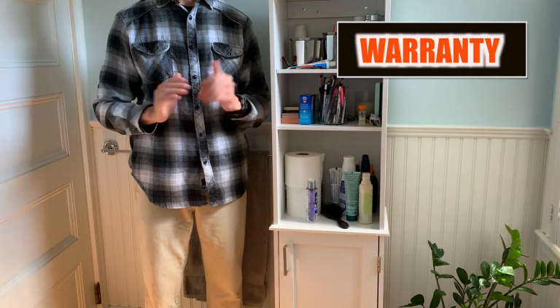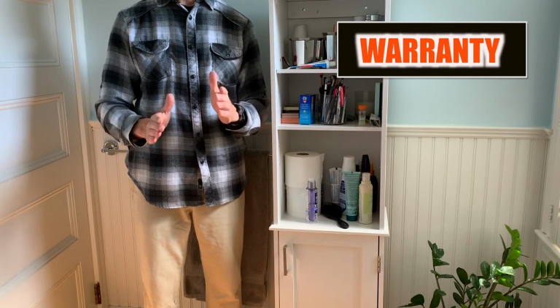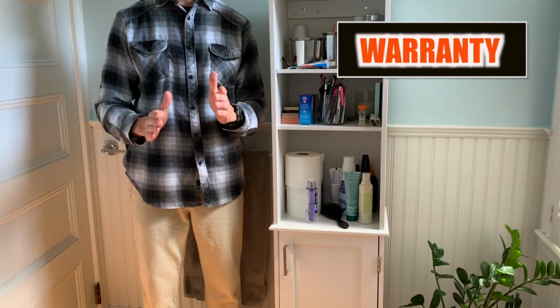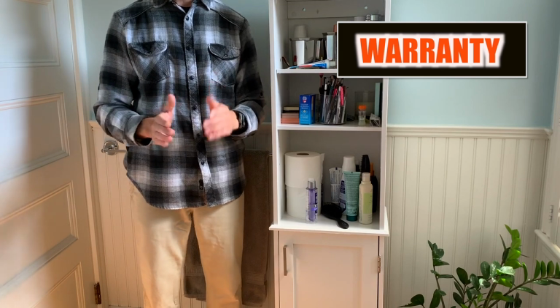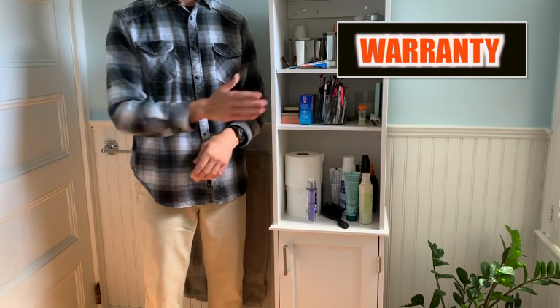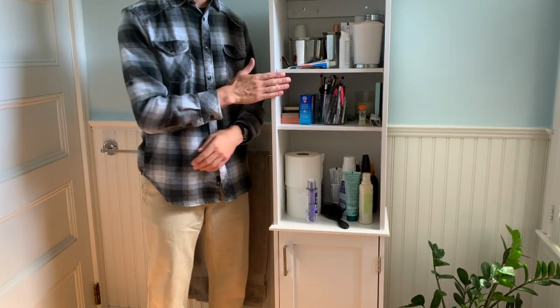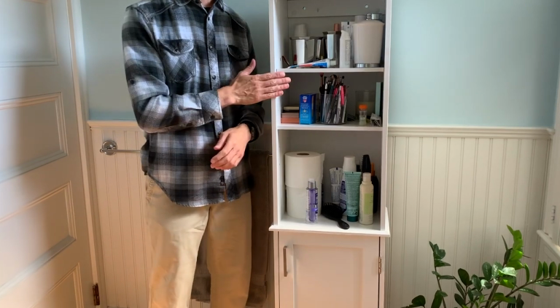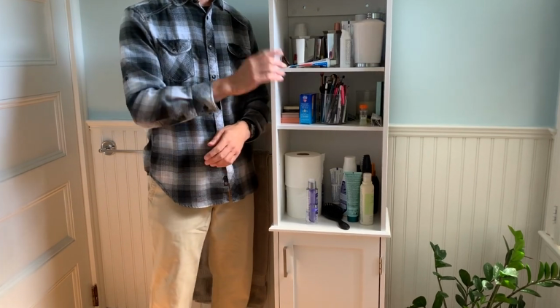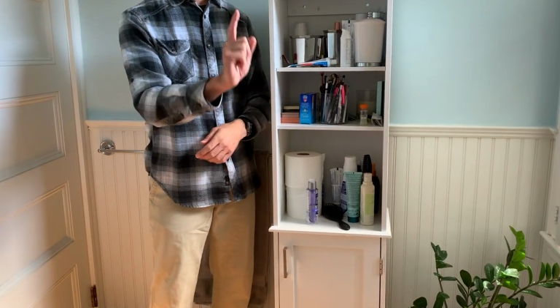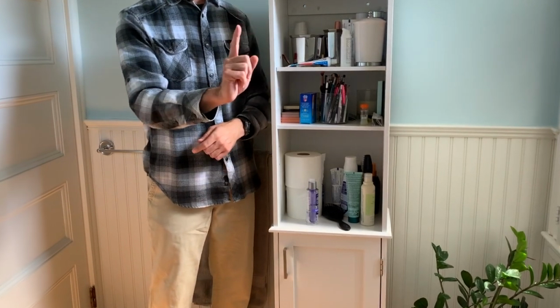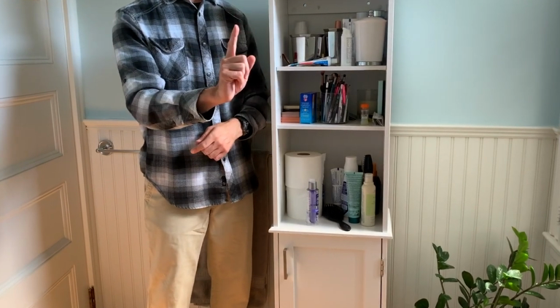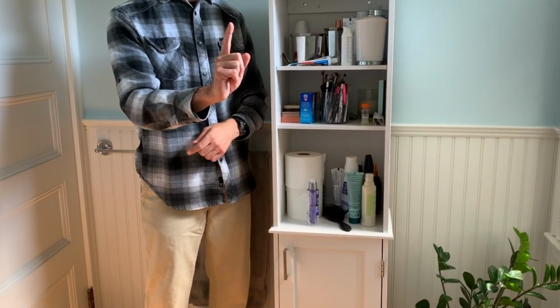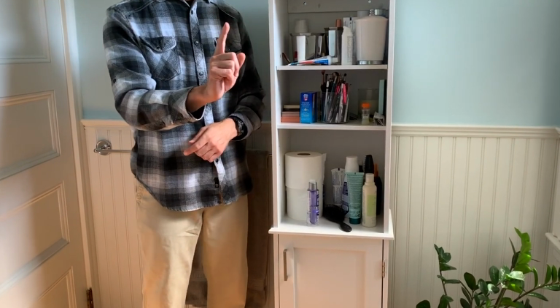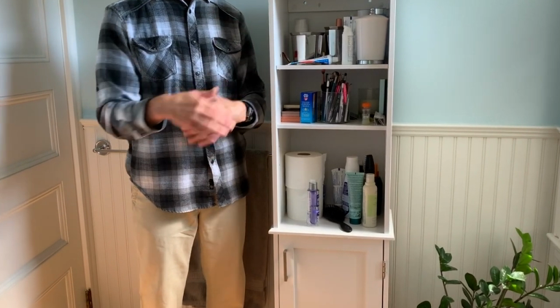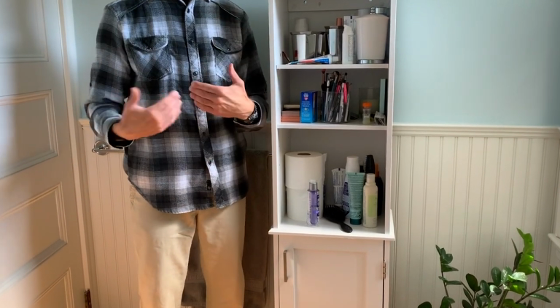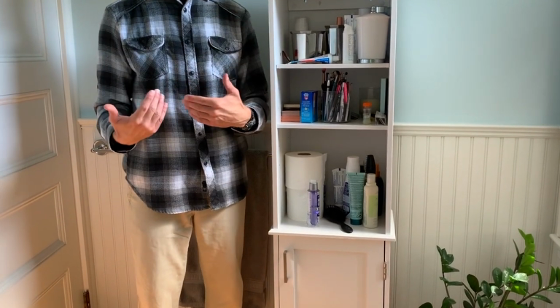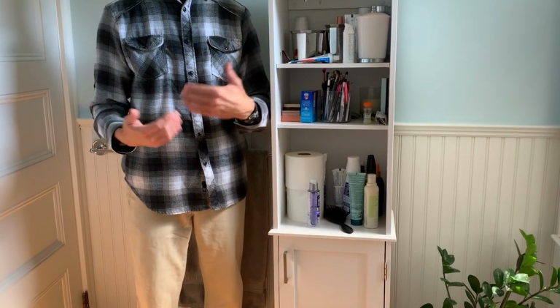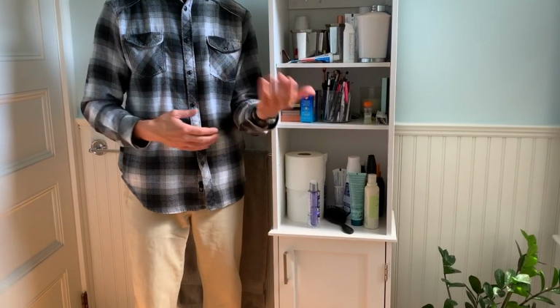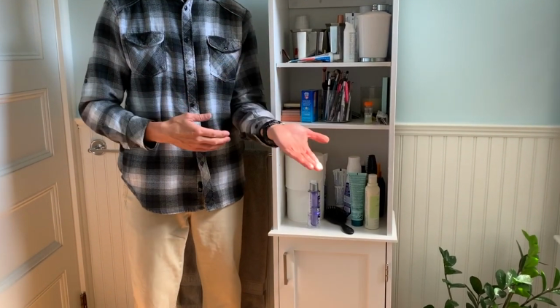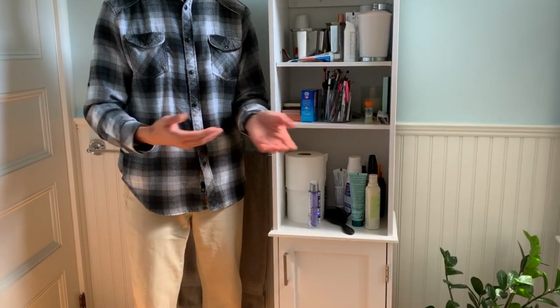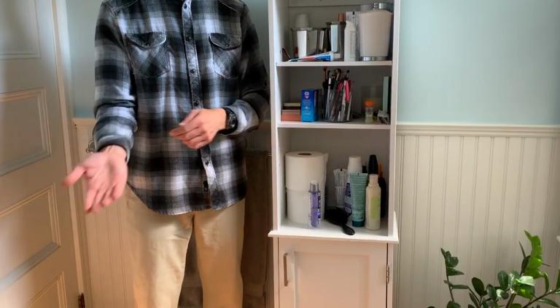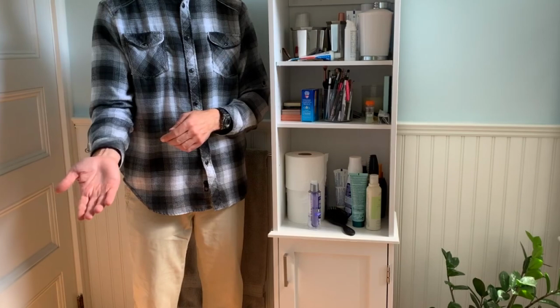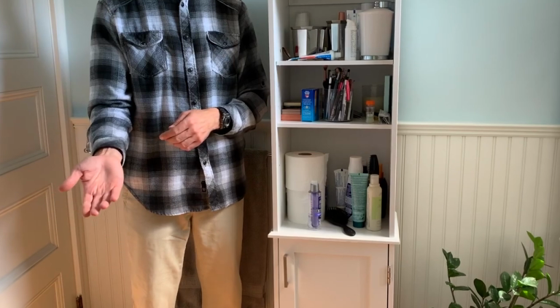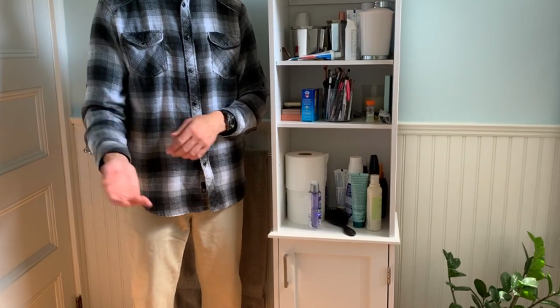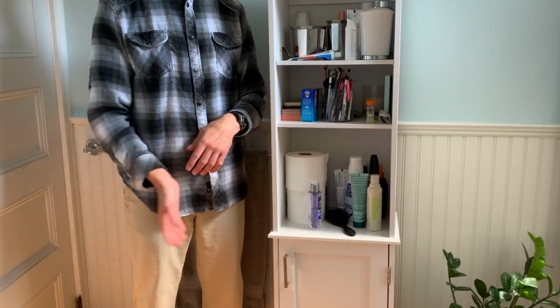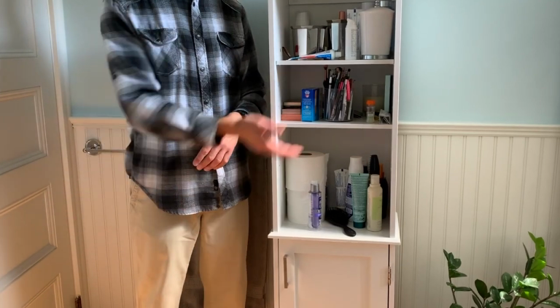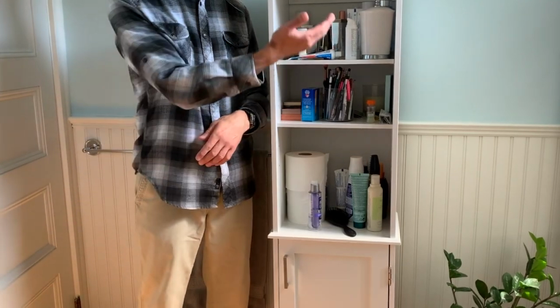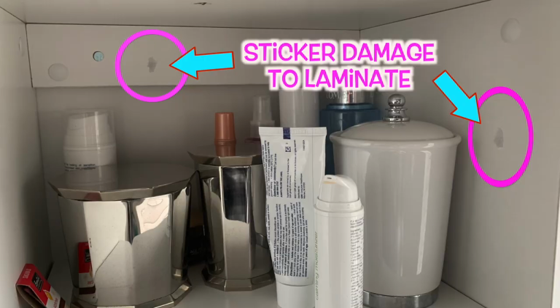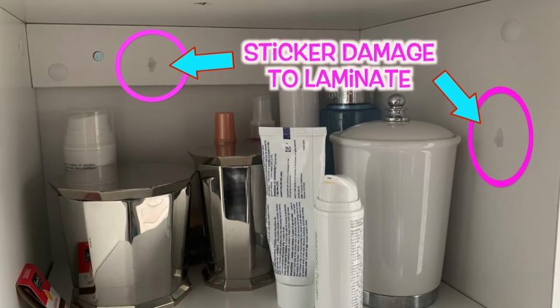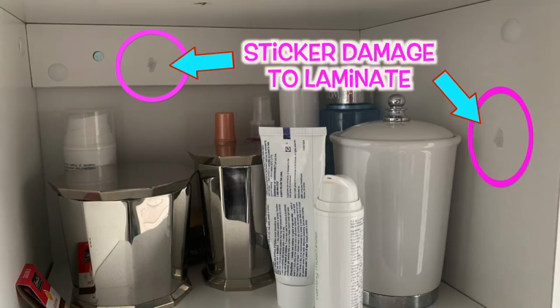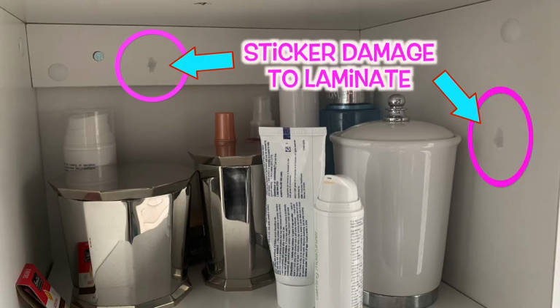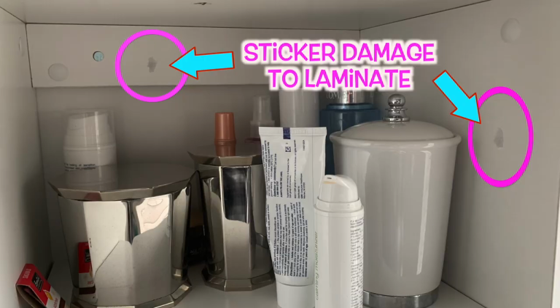Regarding the warranty, the cabinet comes with a one-year limited warranty that covers defects in materials and workmanship. I'll have to look into whether it covers peeling laminate.